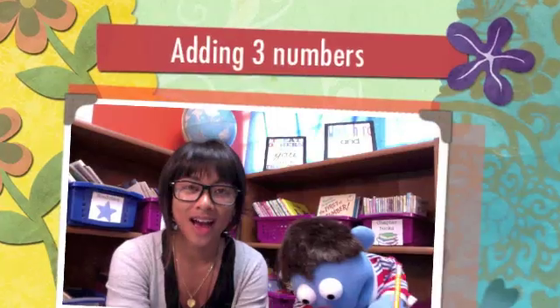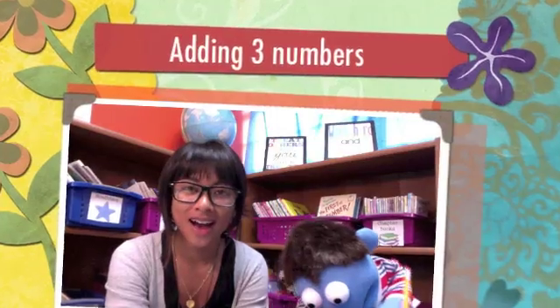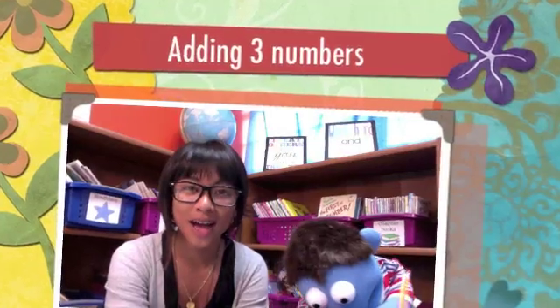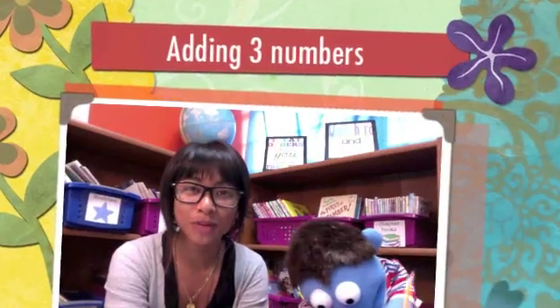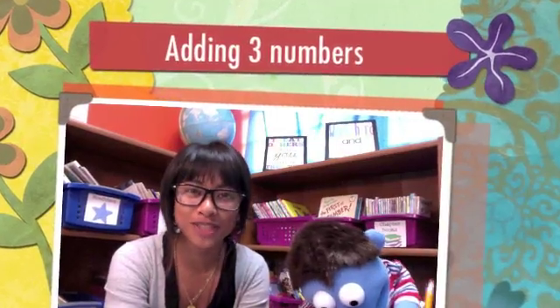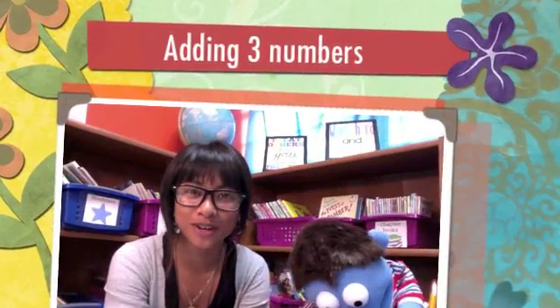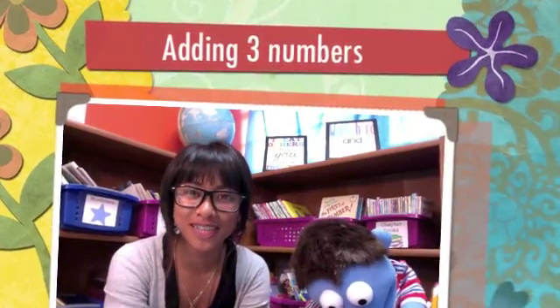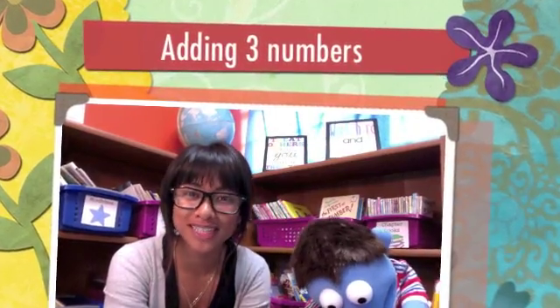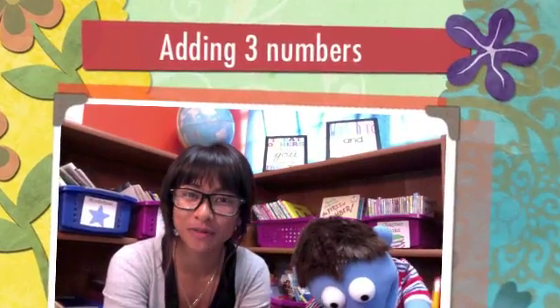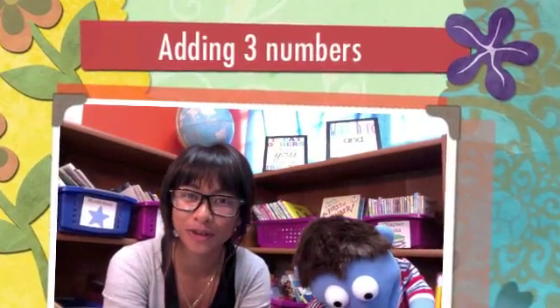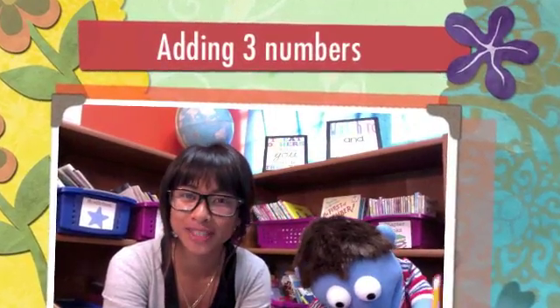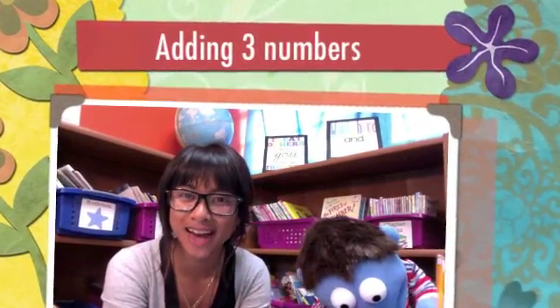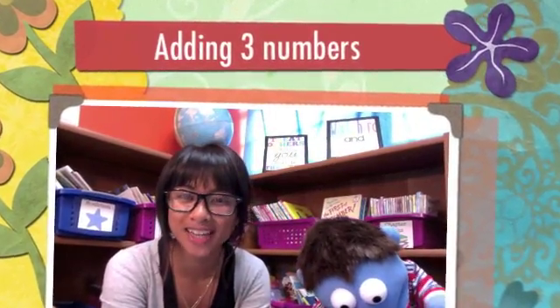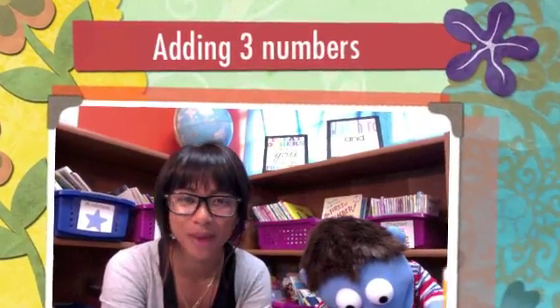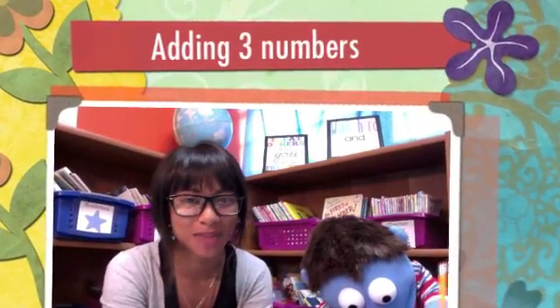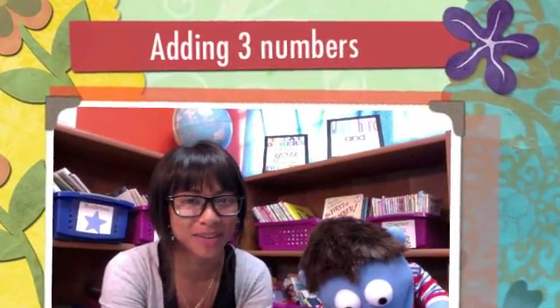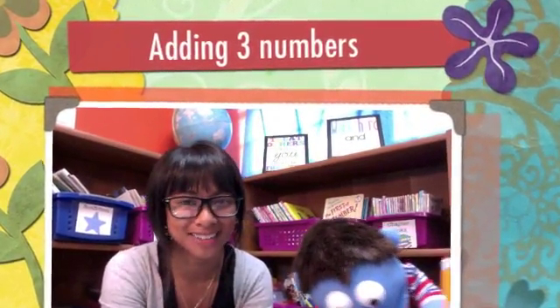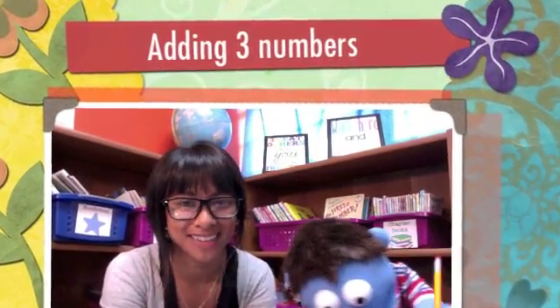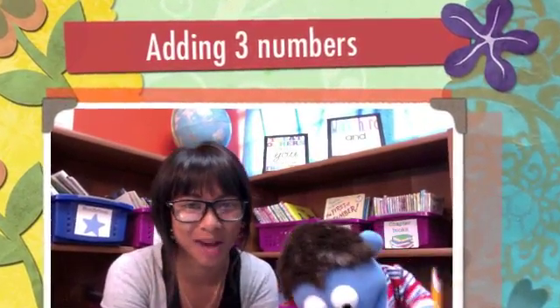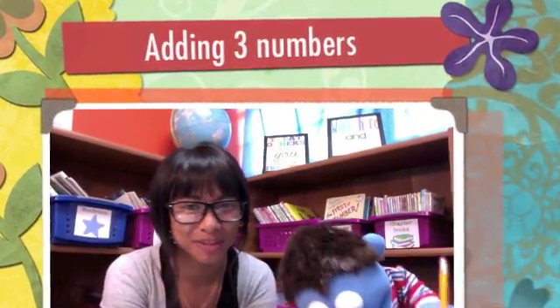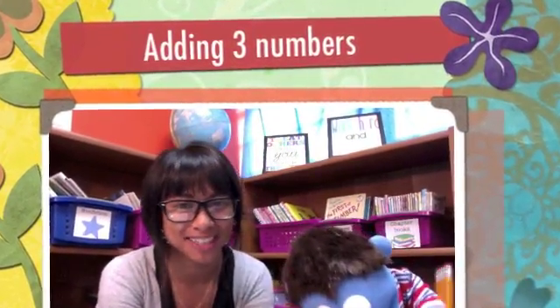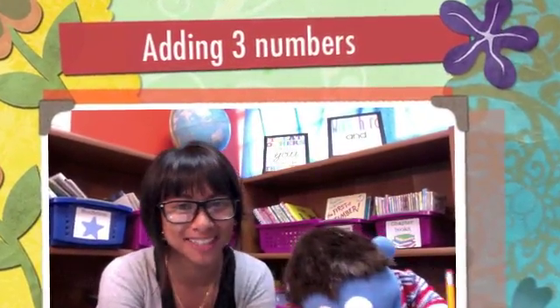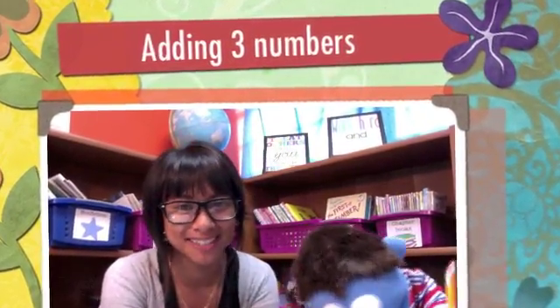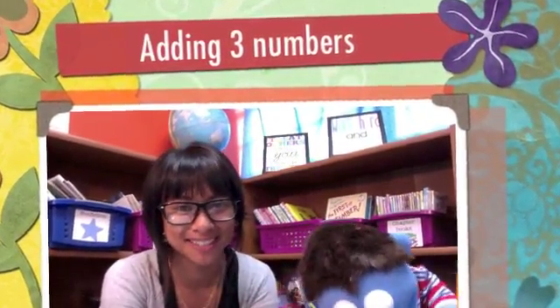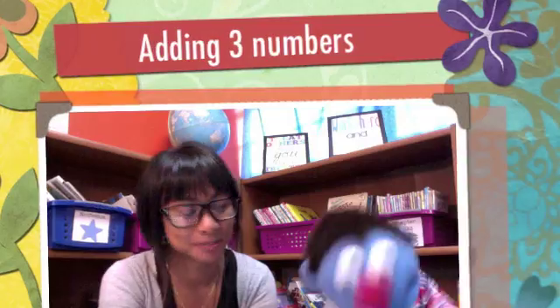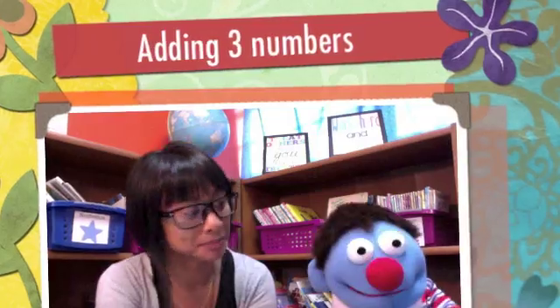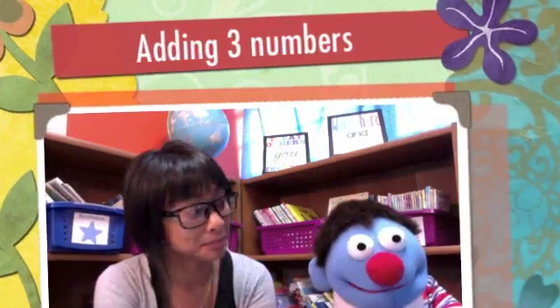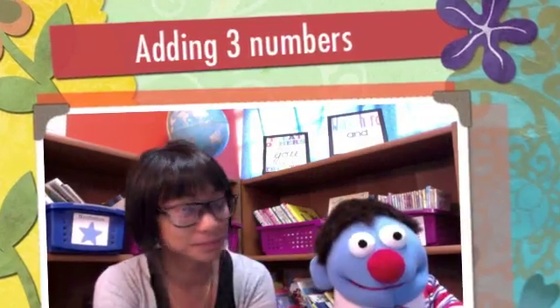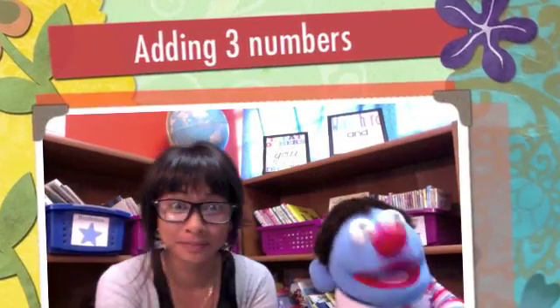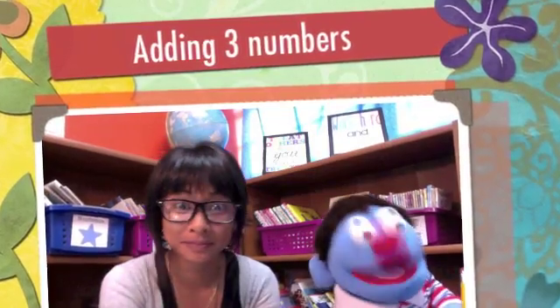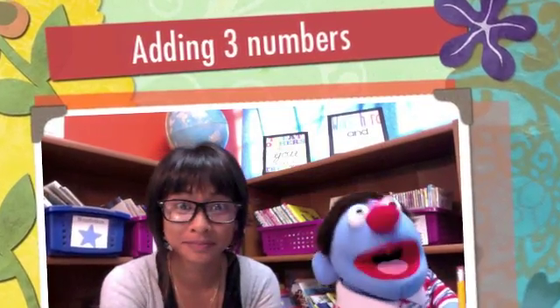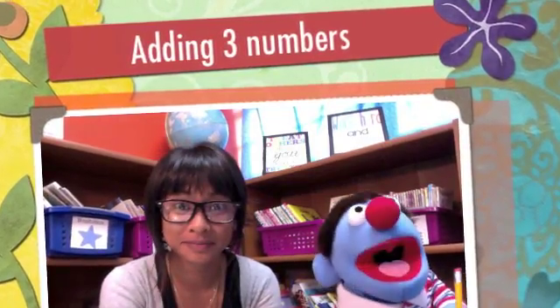Hi boys and girls, it's time for Chris and Kai's Math Minute. I'm Chris. And I'm Kai.